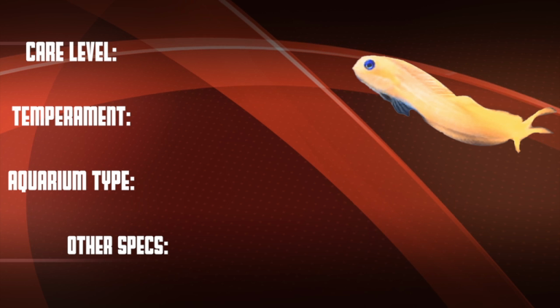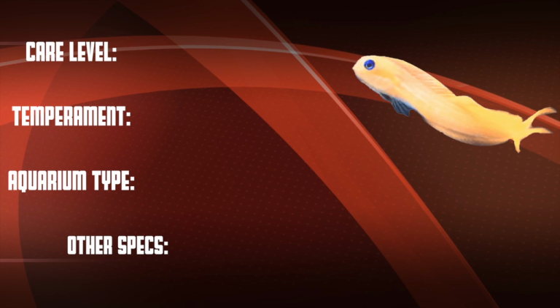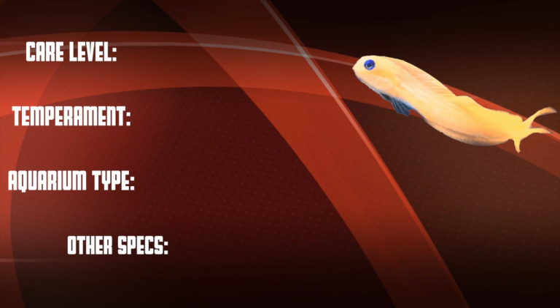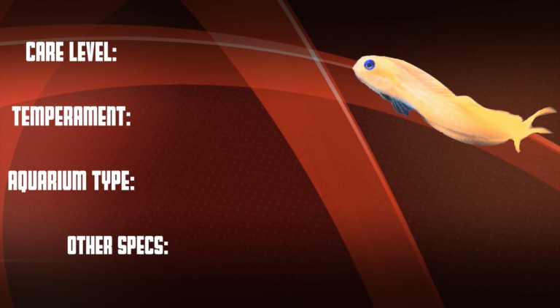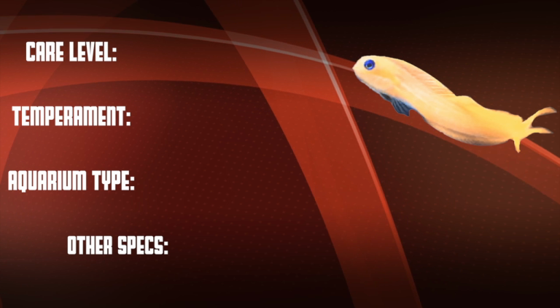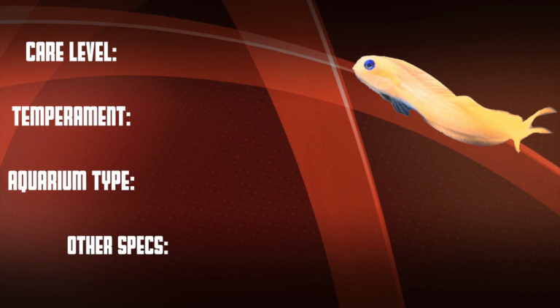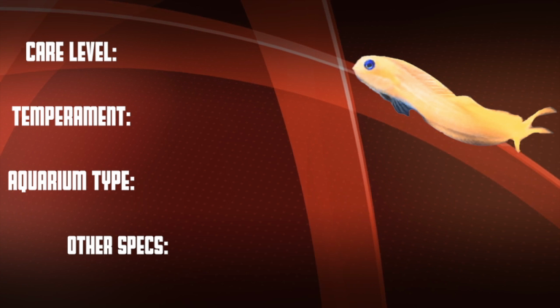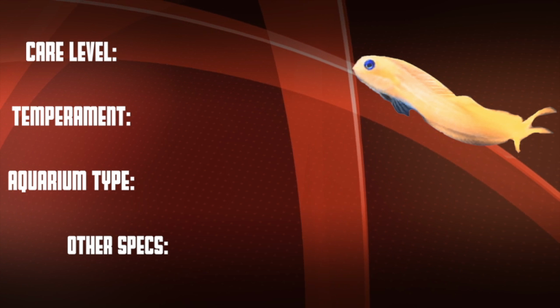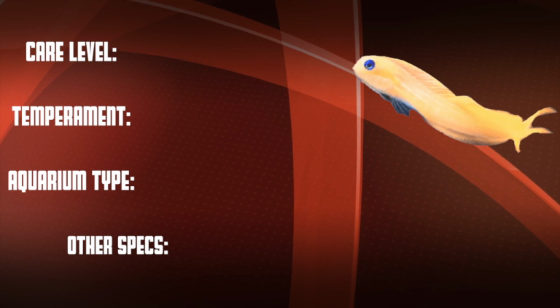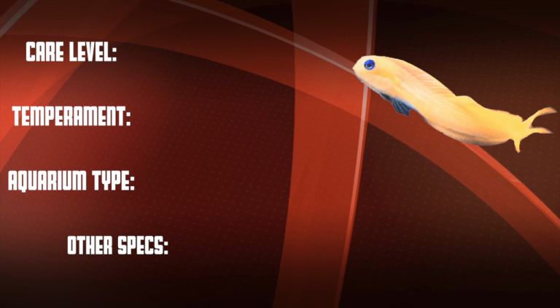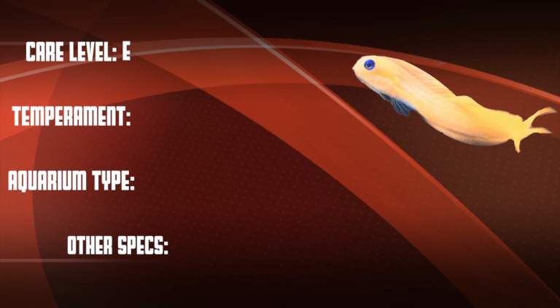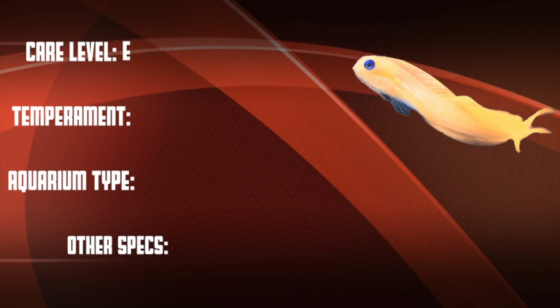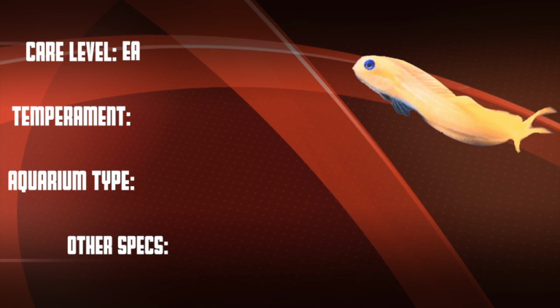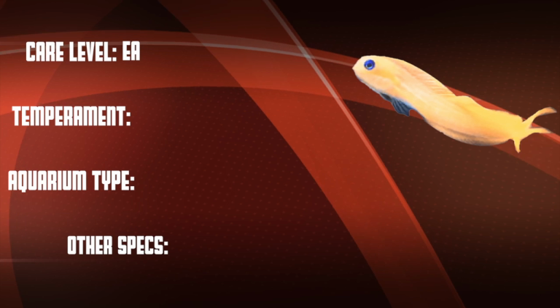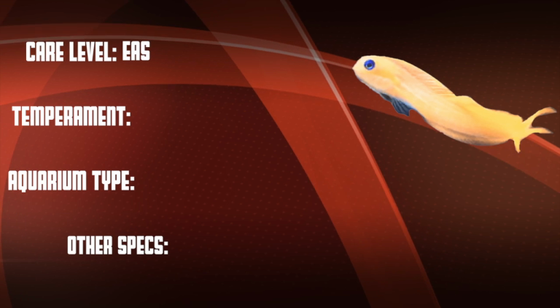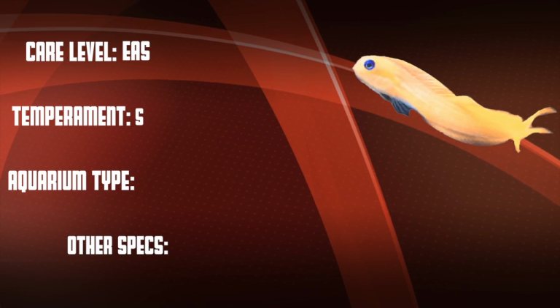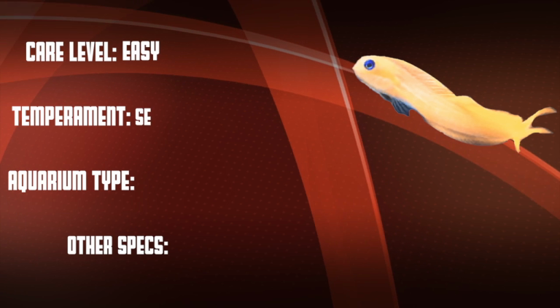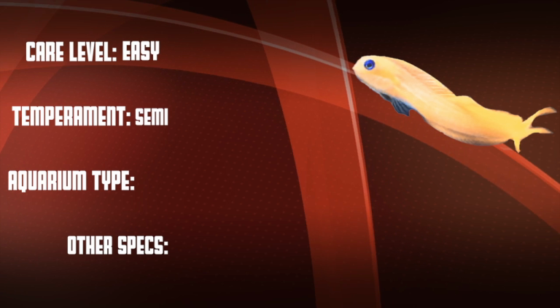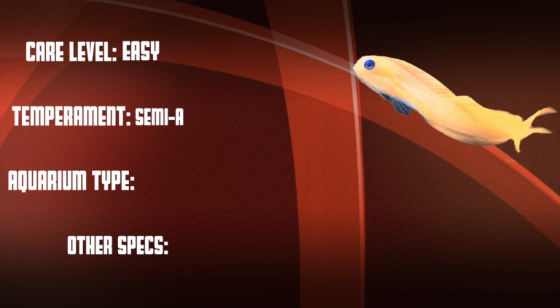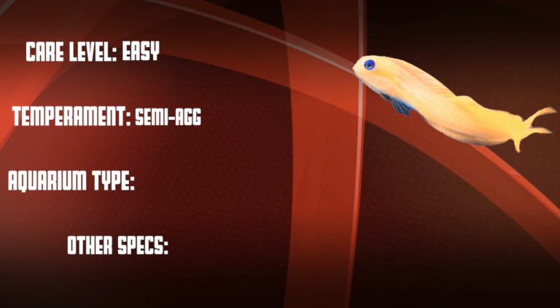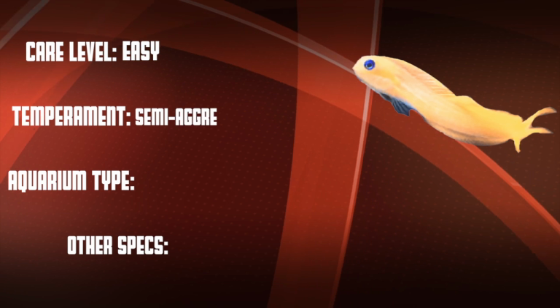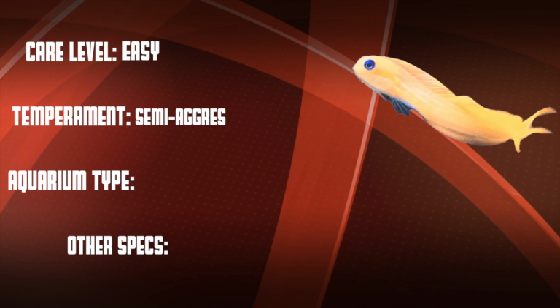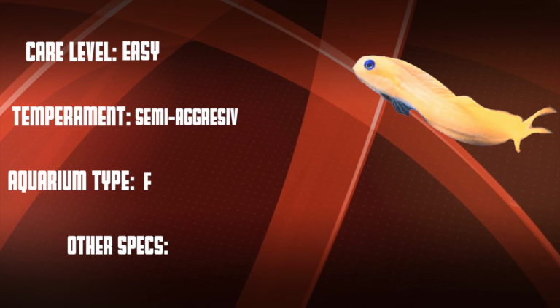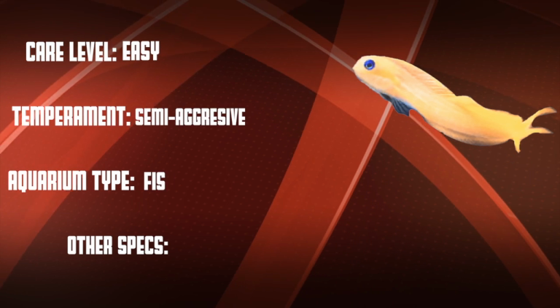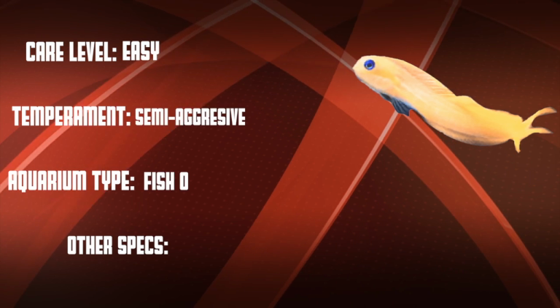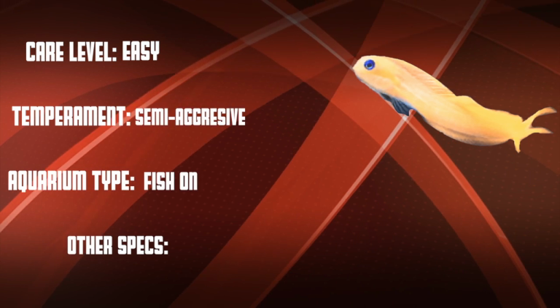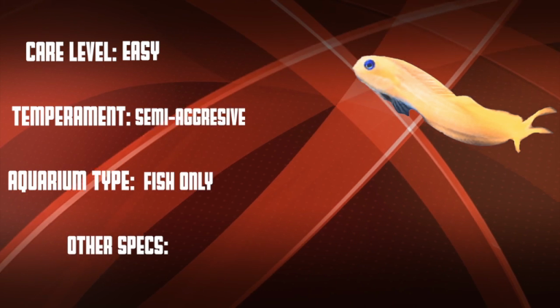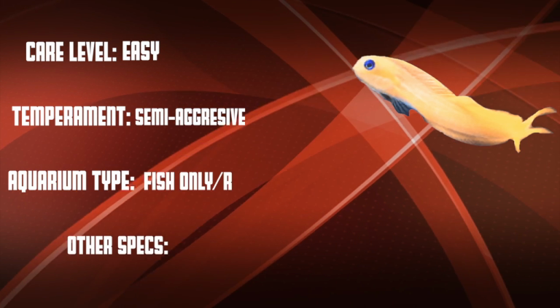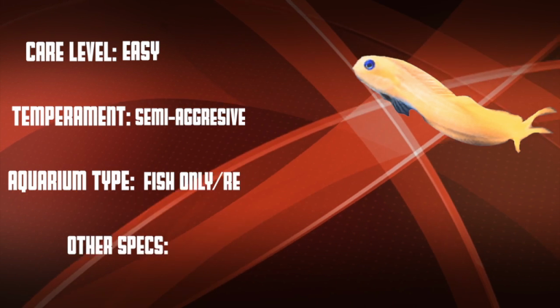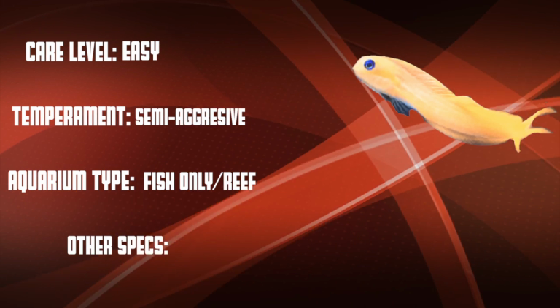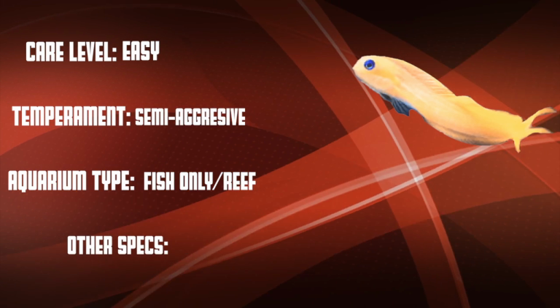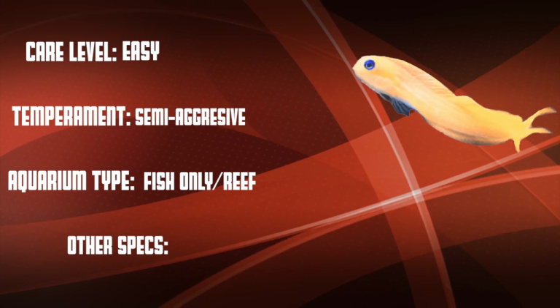Let's go over our checklist. This is an easy care level fish that can be semi-aggressive. They're good in both fish-only systems and in reefs.